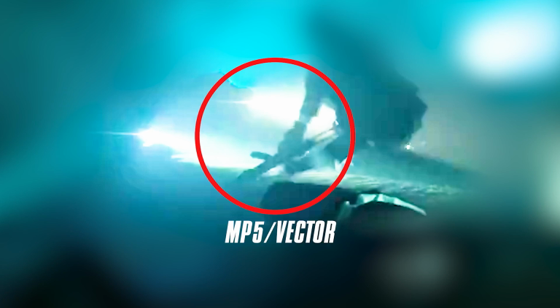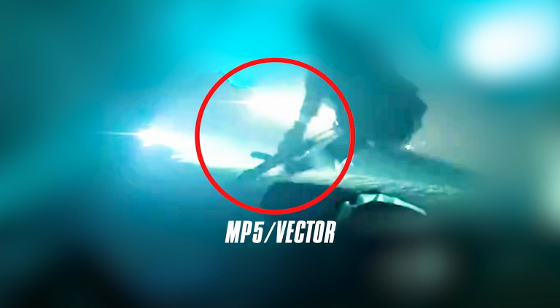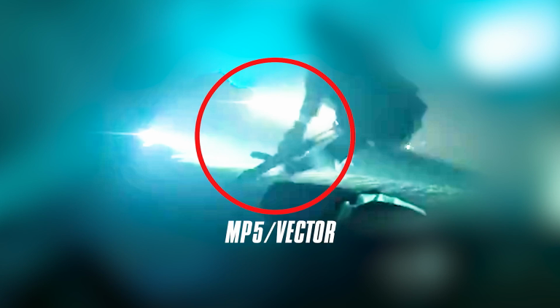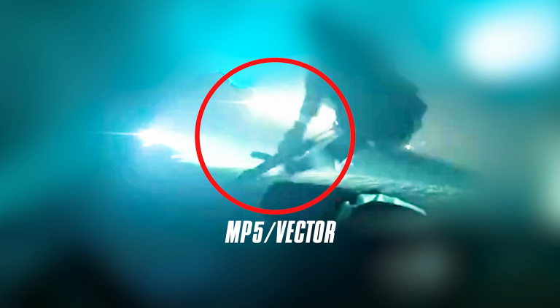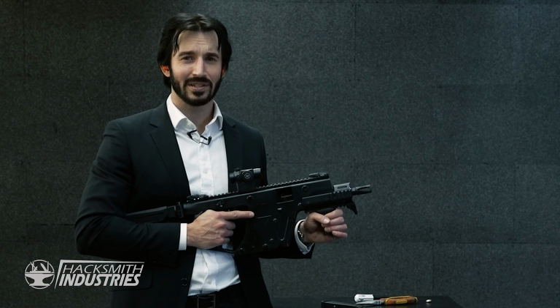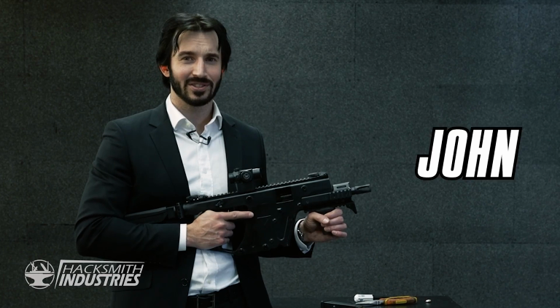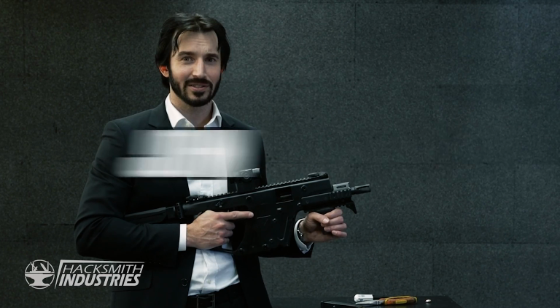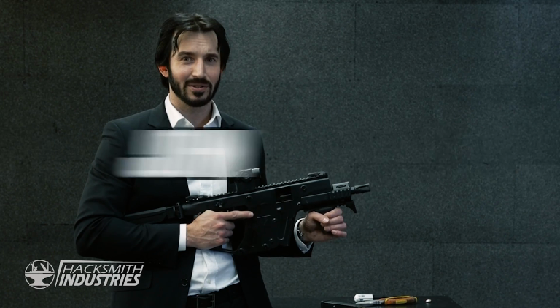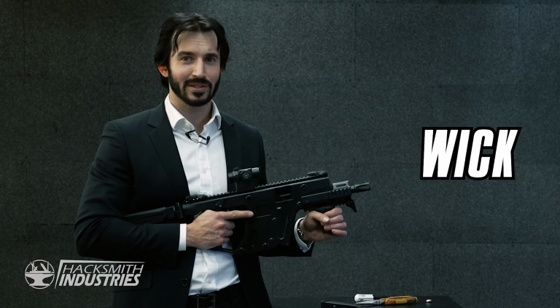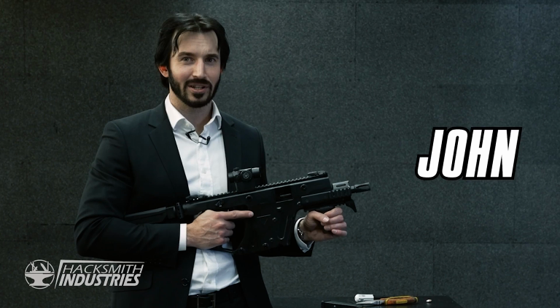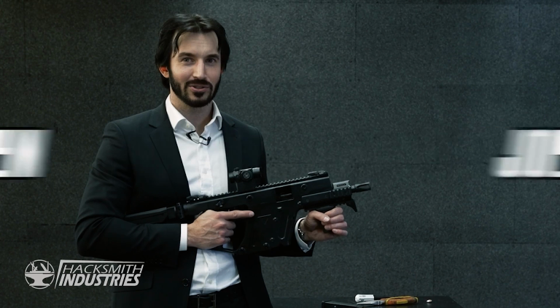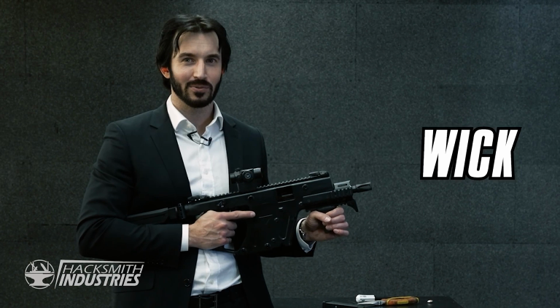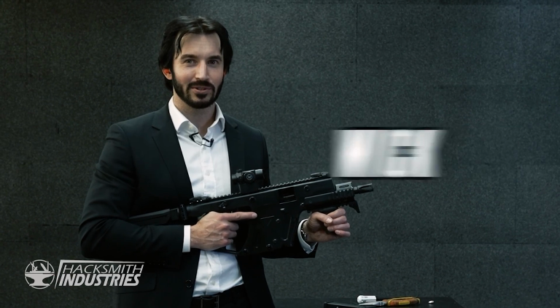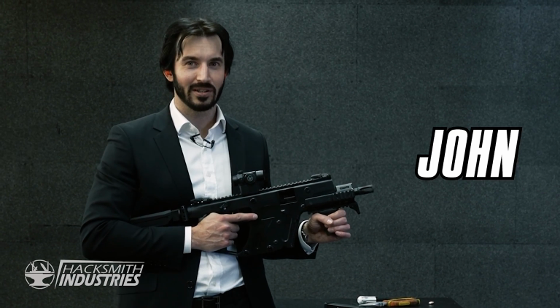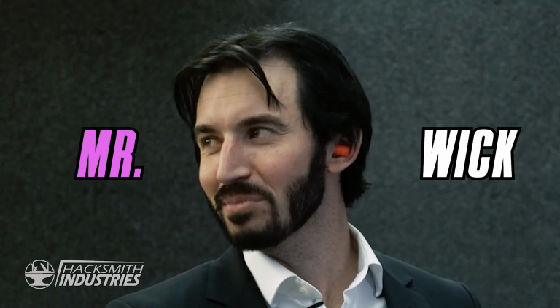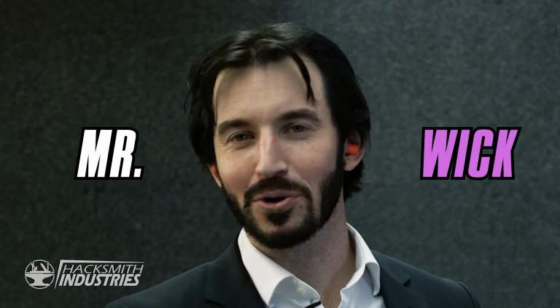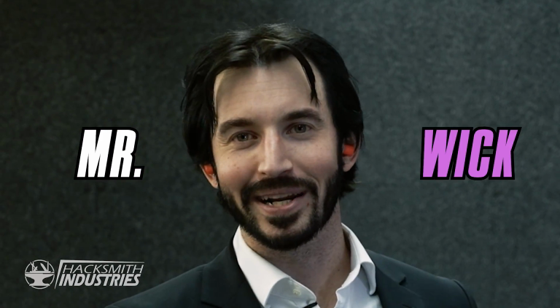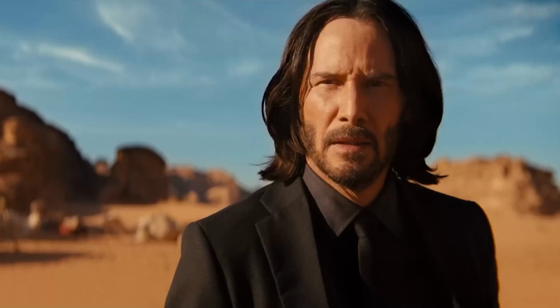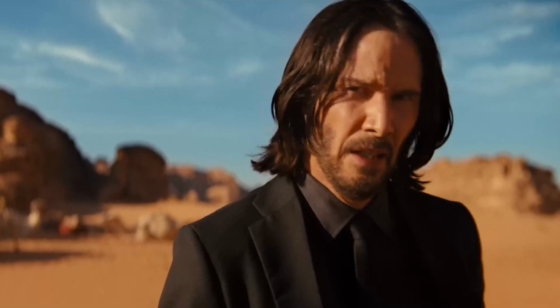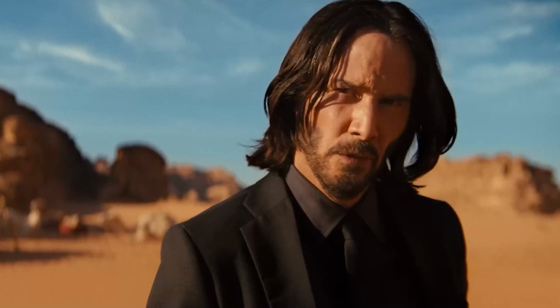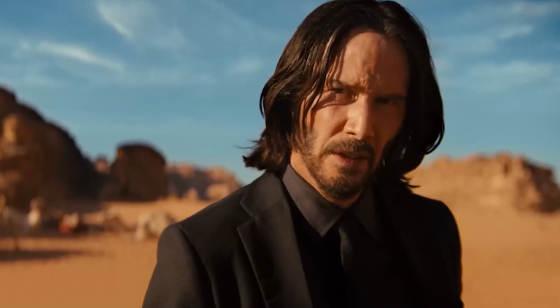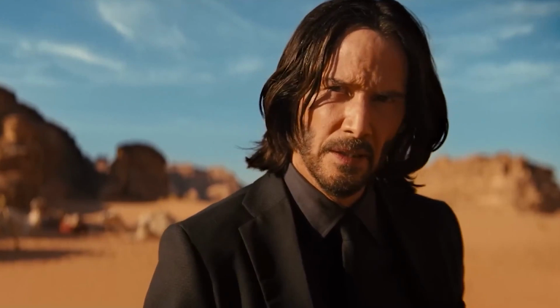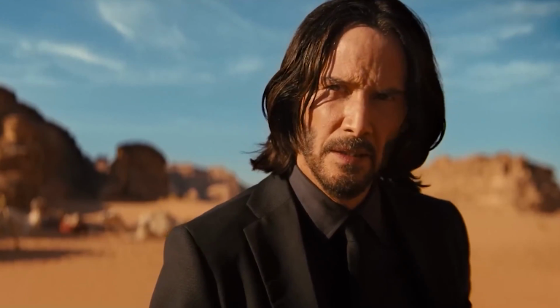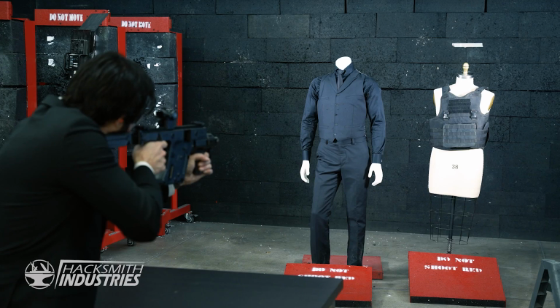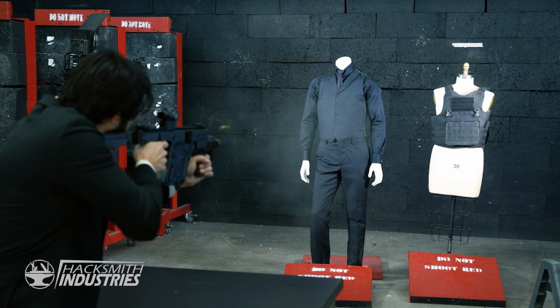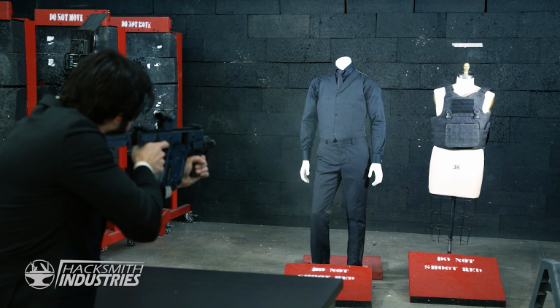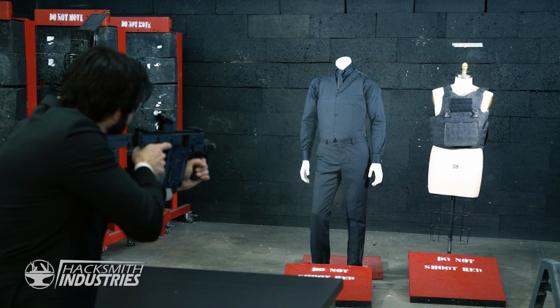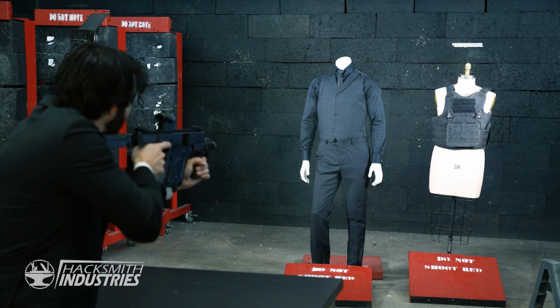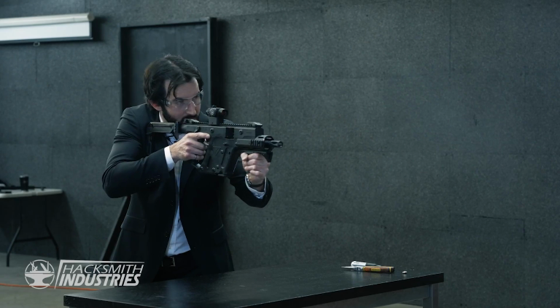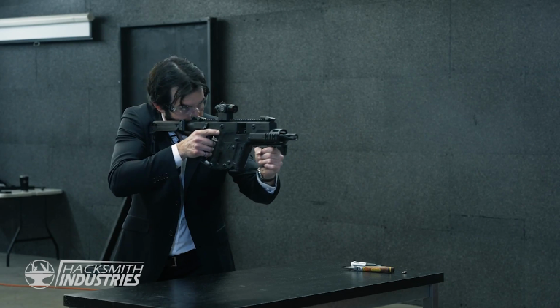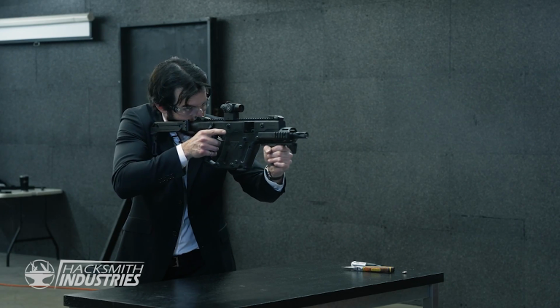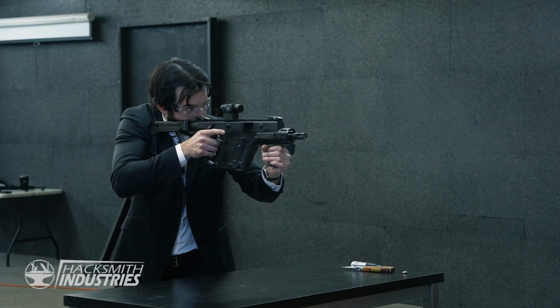Man, it sounds weird calling him John, John Wick — Mr. Wick. Not really. And ours.